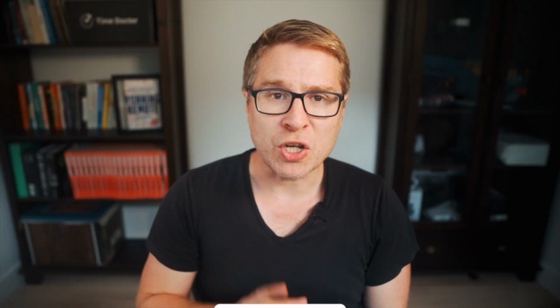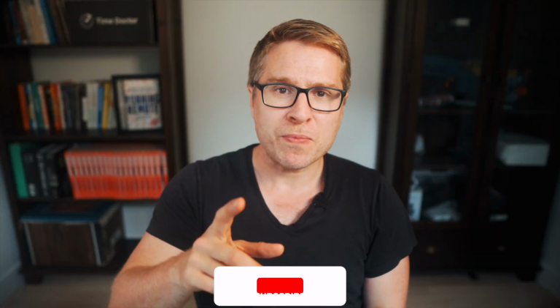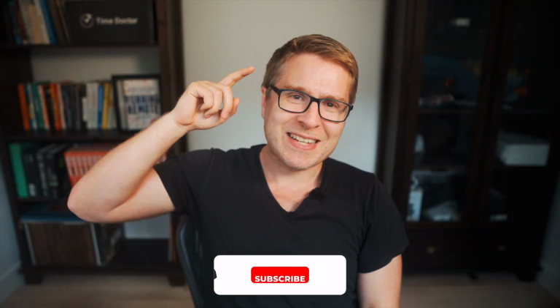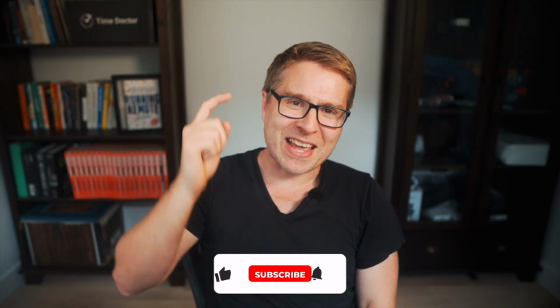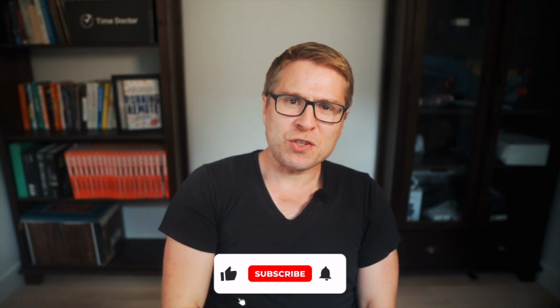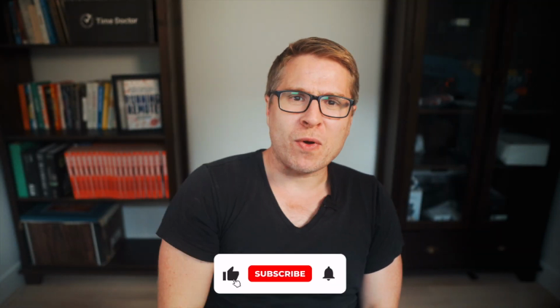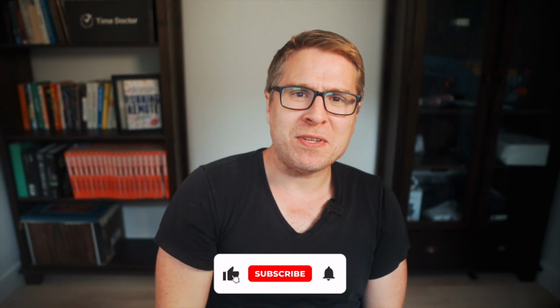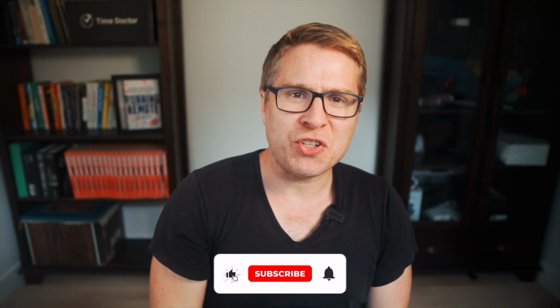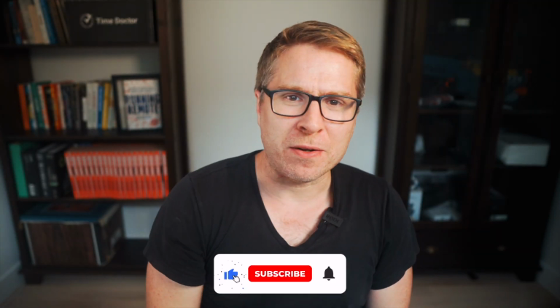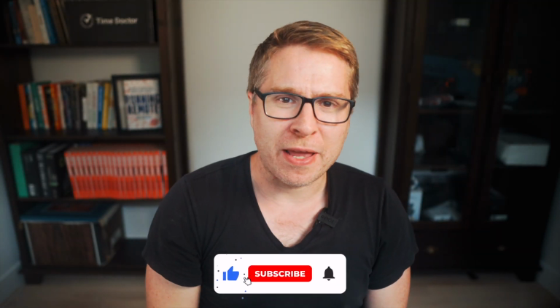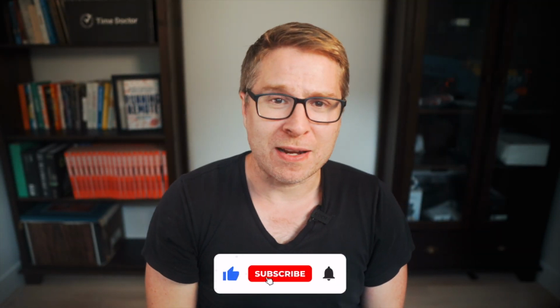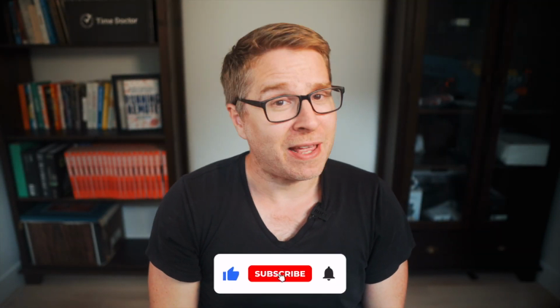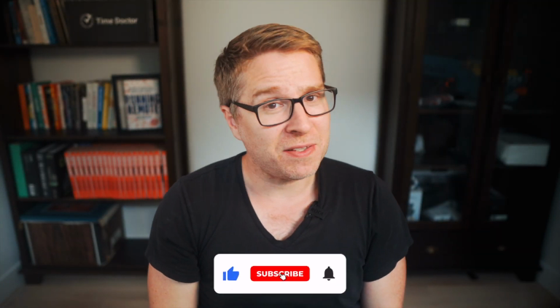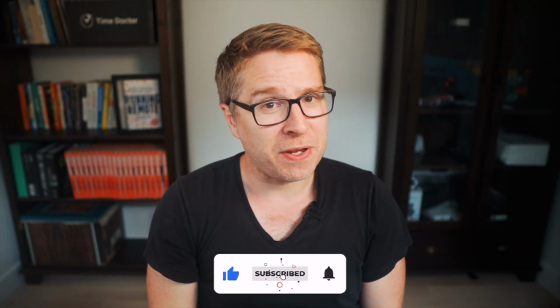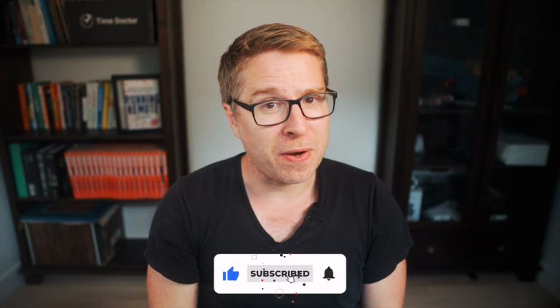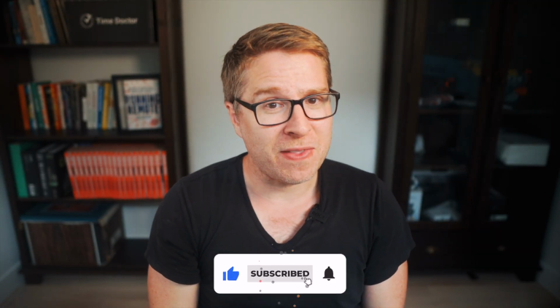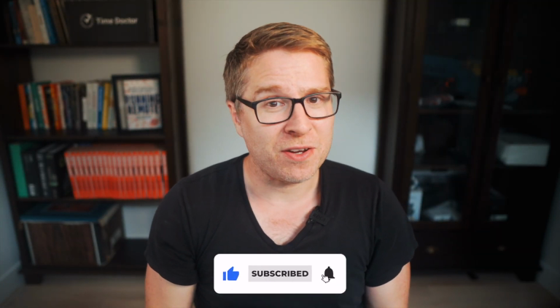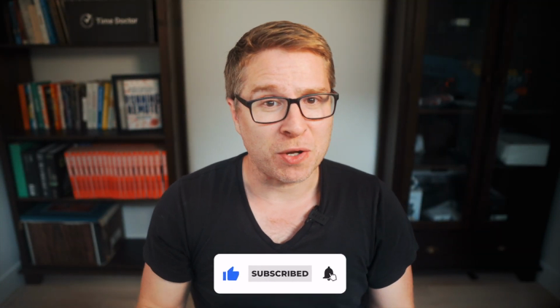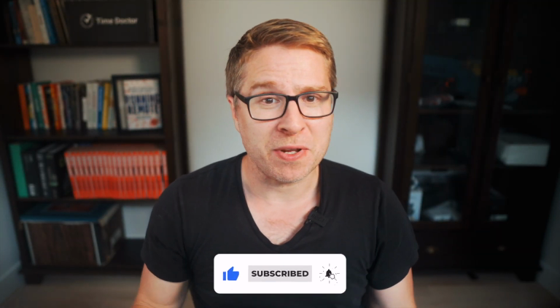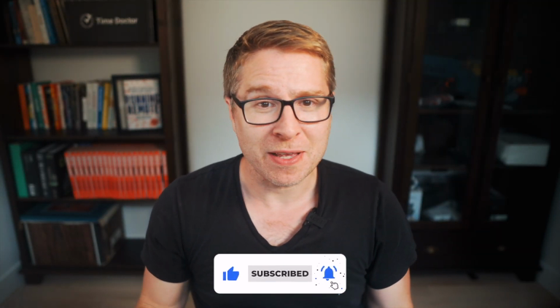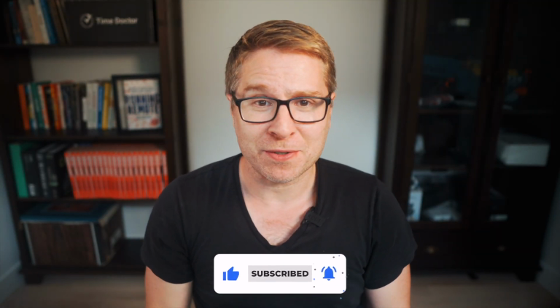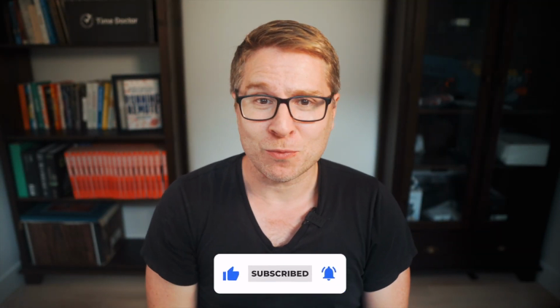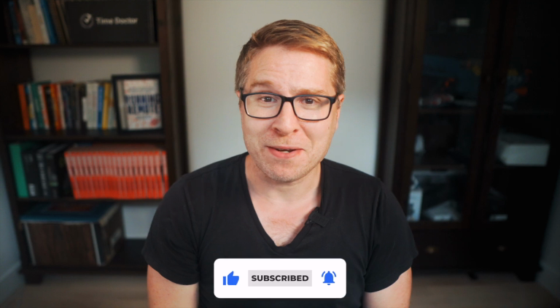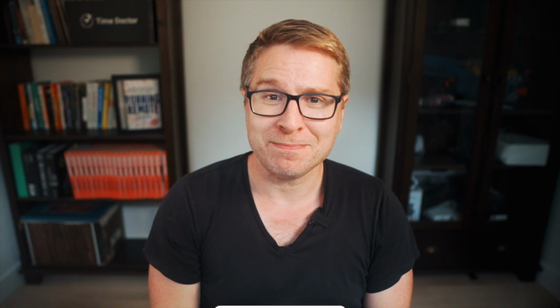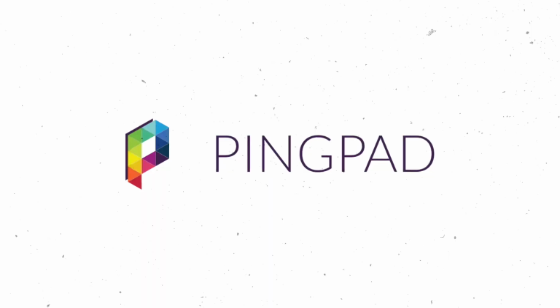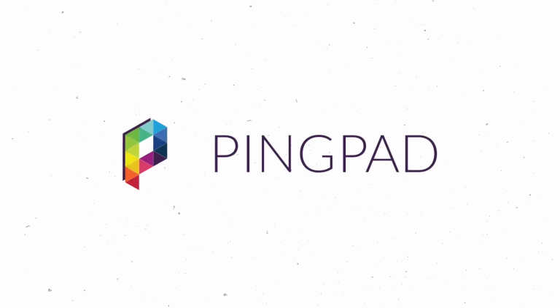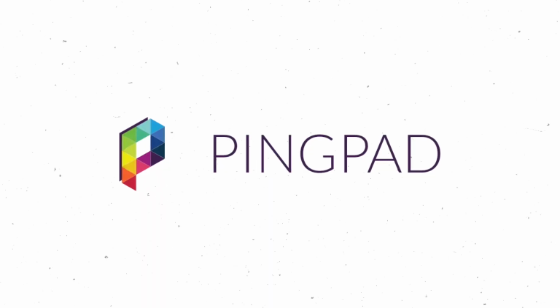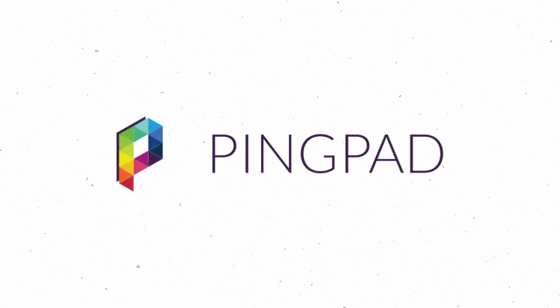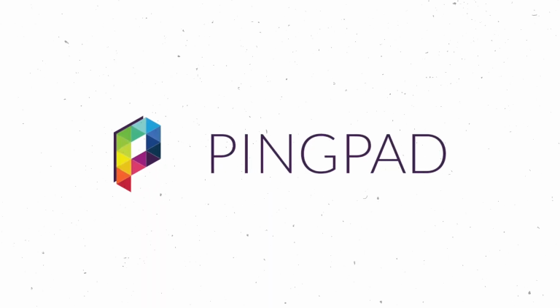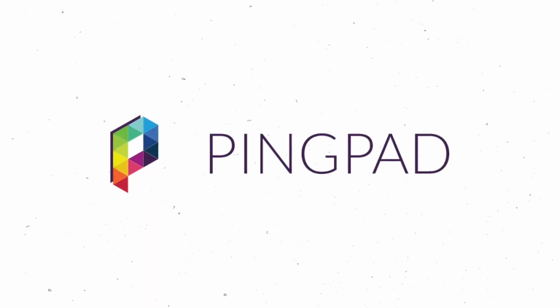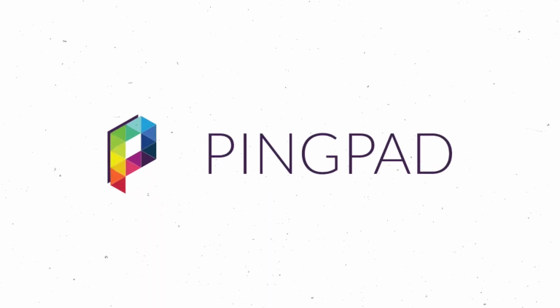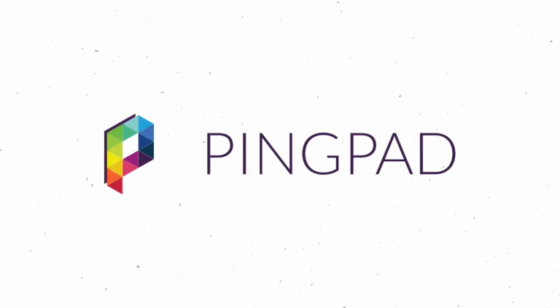So let's get you subscribed to this channel, like this video, and then jump into the list. So first off, let's look at Pingpad.